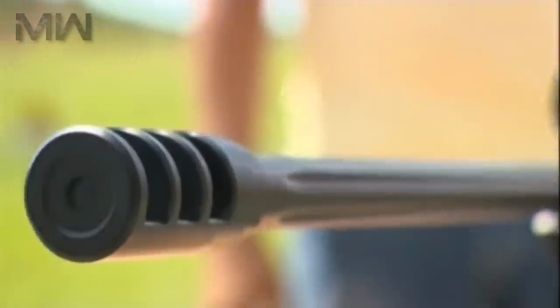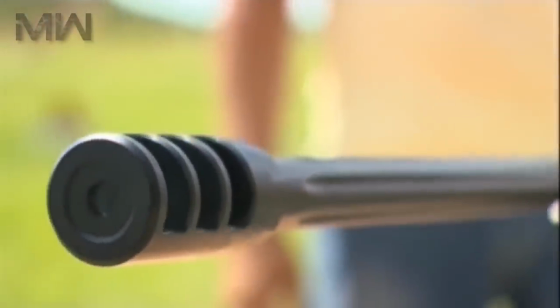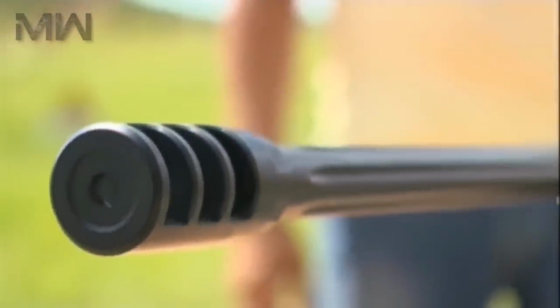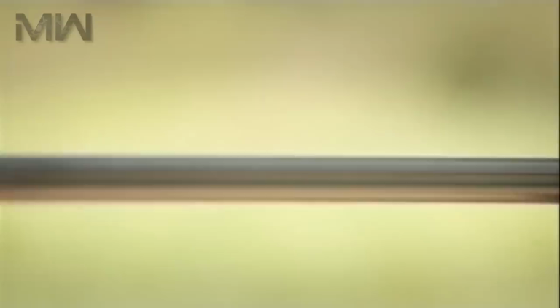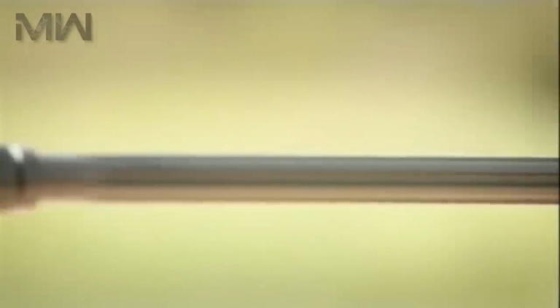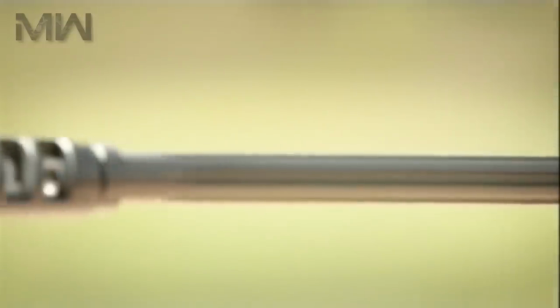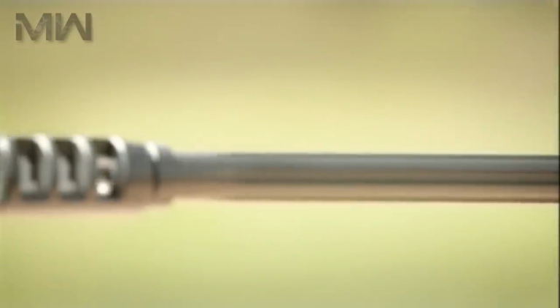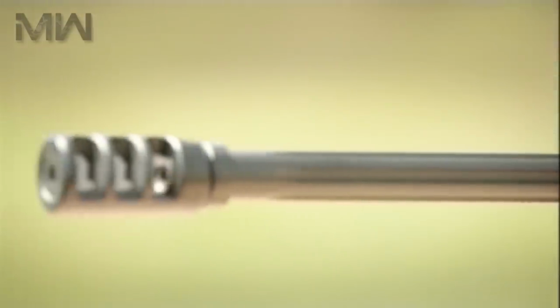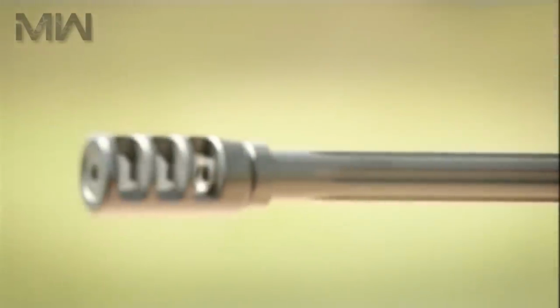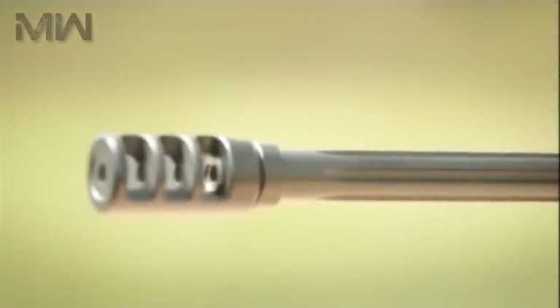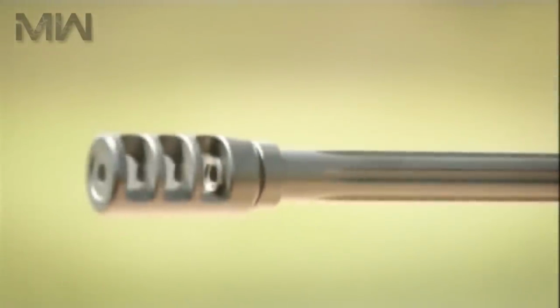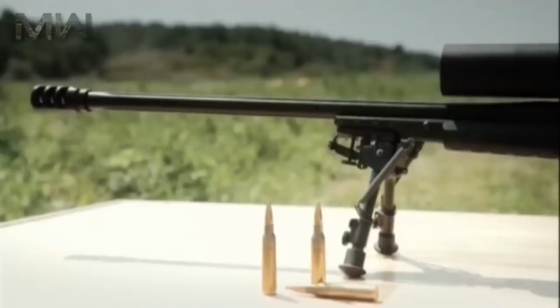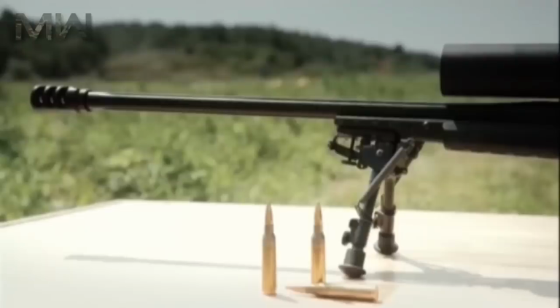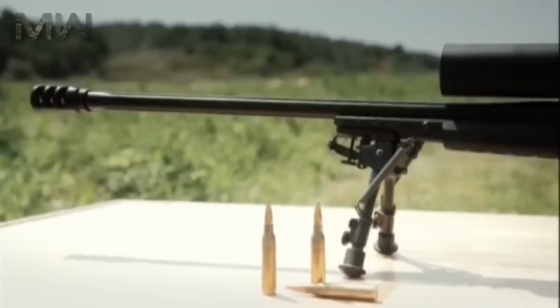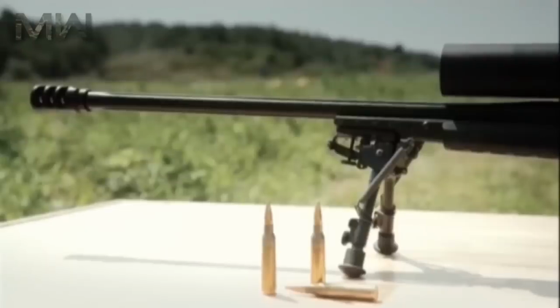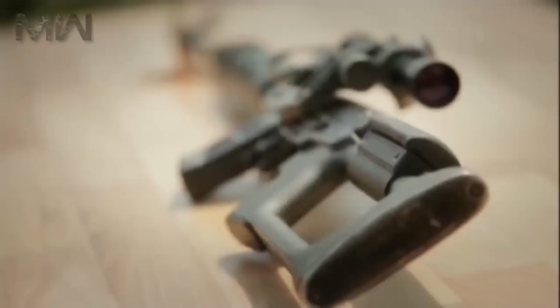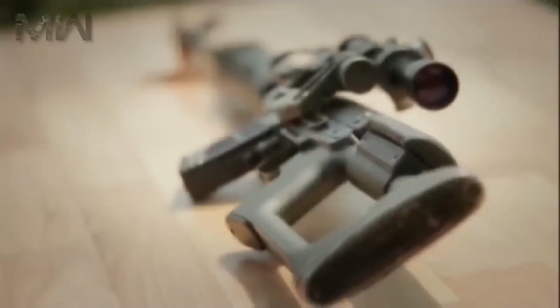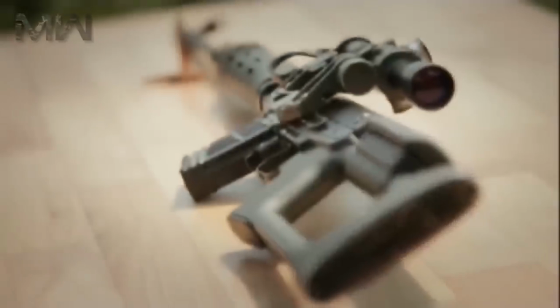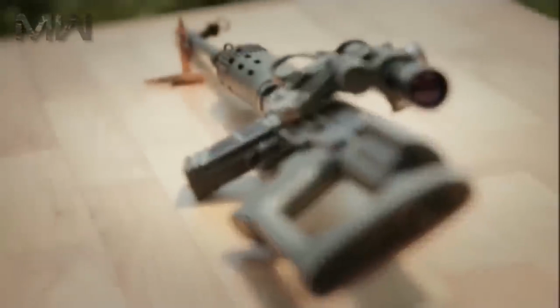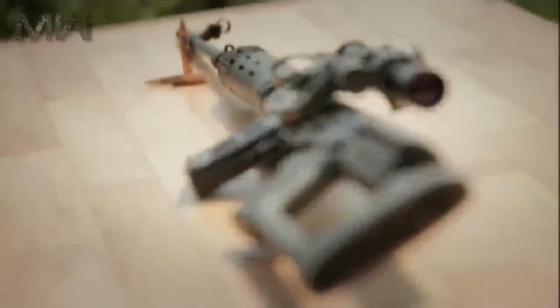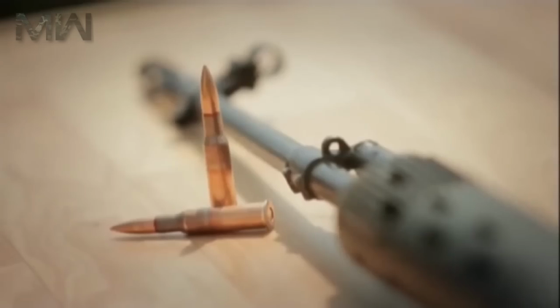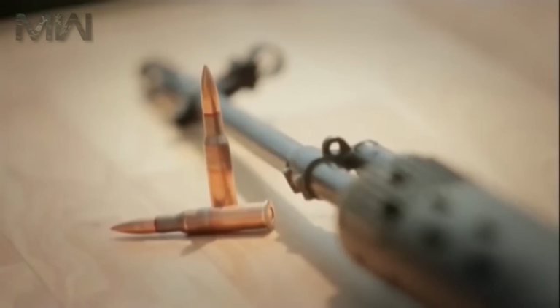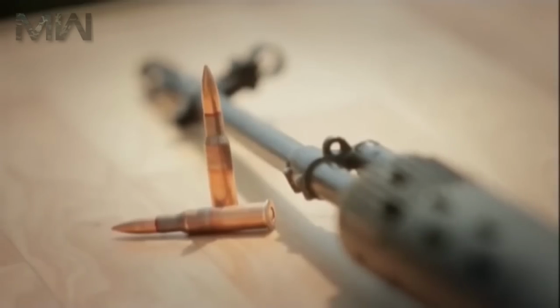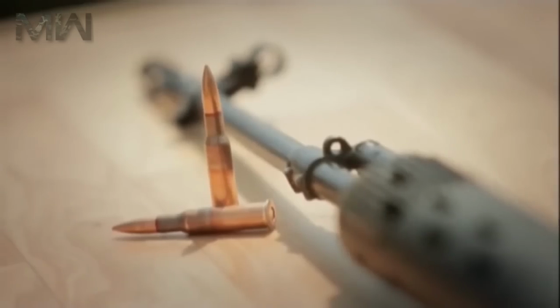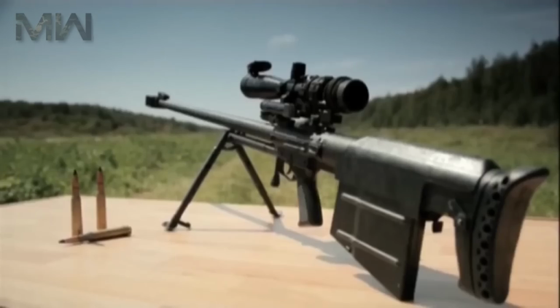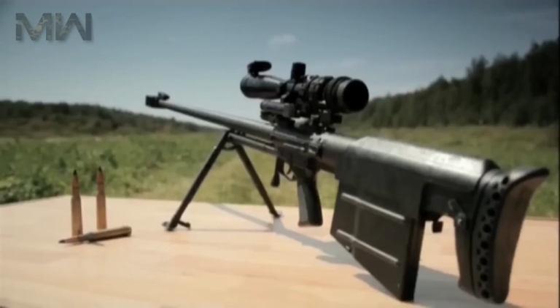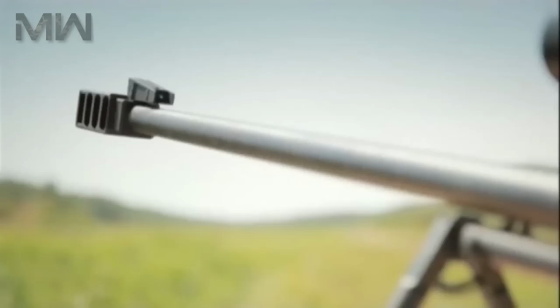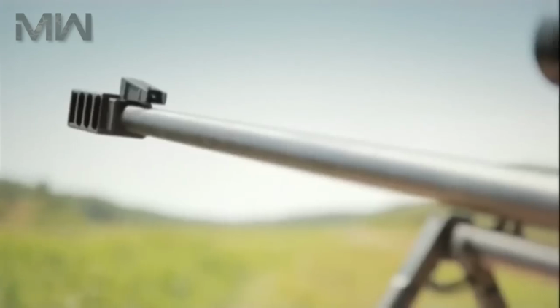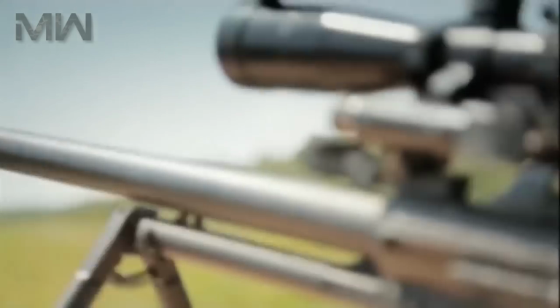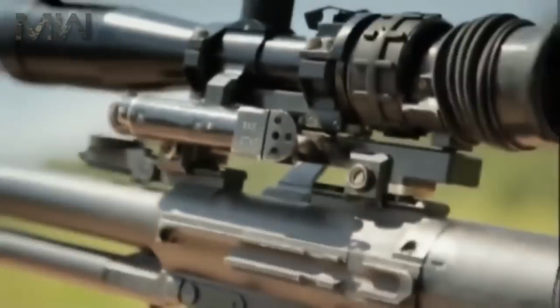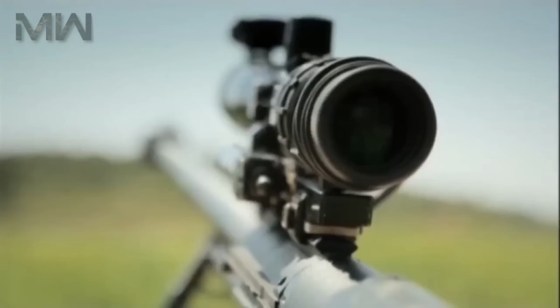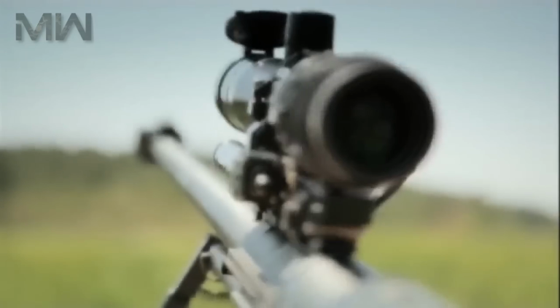The Federal Security Service, the Federal Protective Service, and the National Guard have adopted the new Toknost sniper rifle.